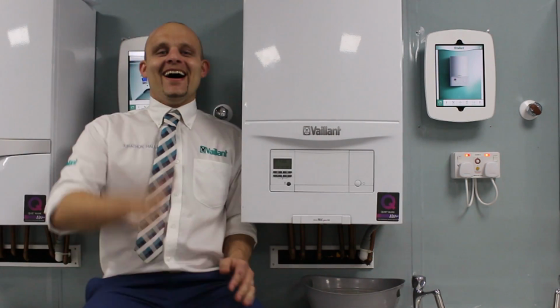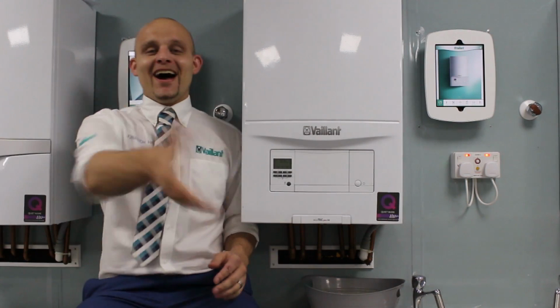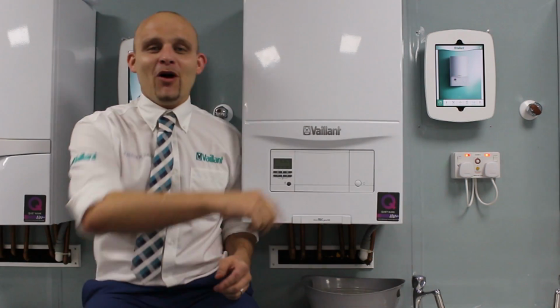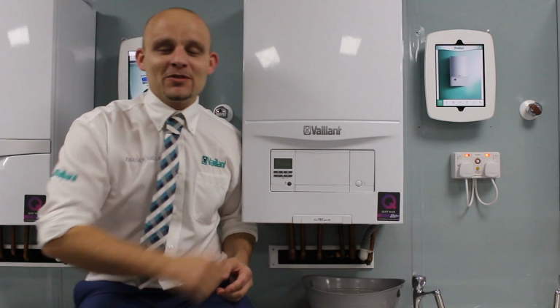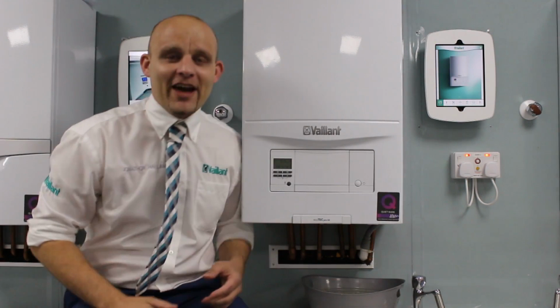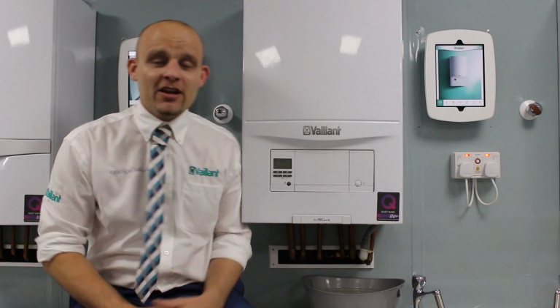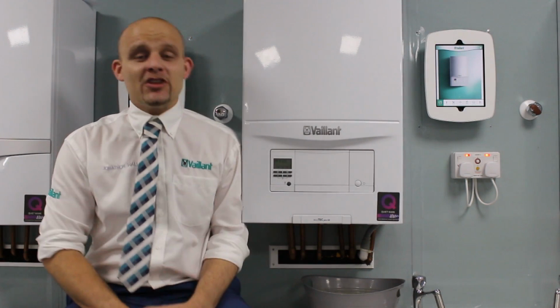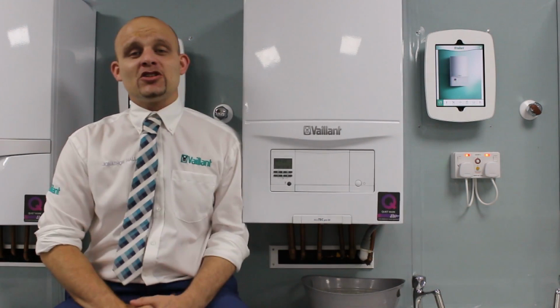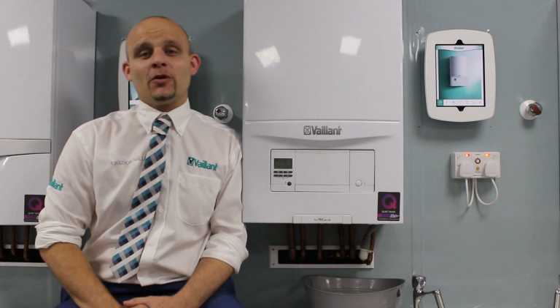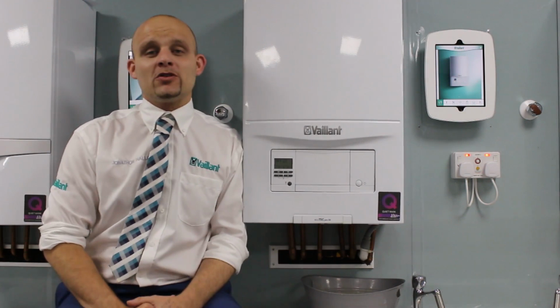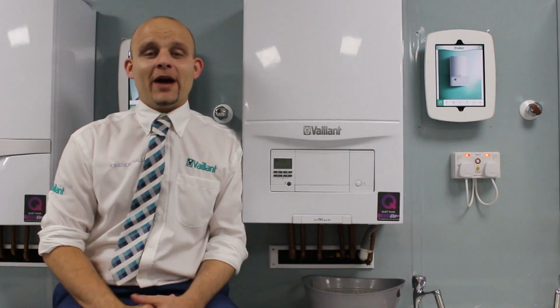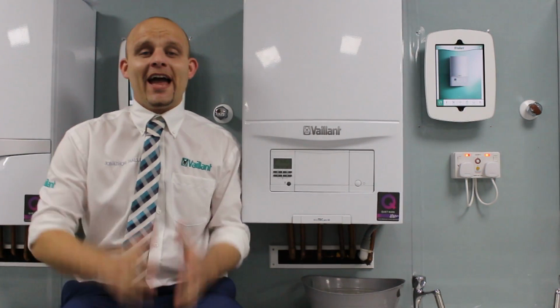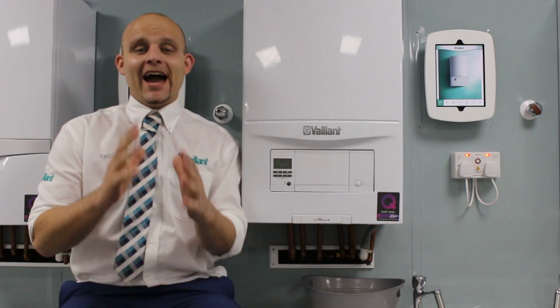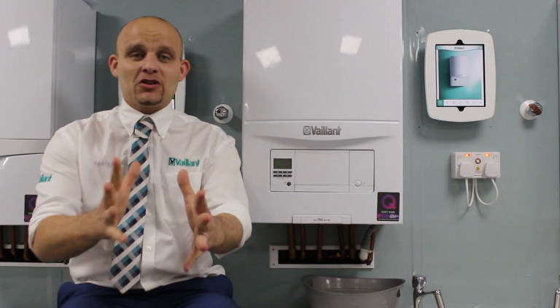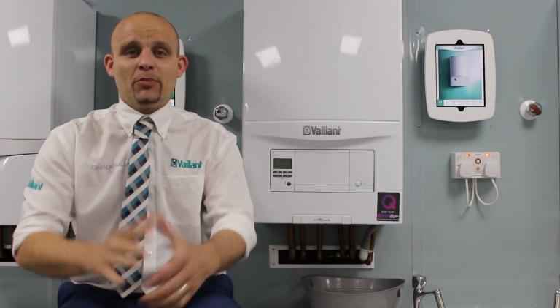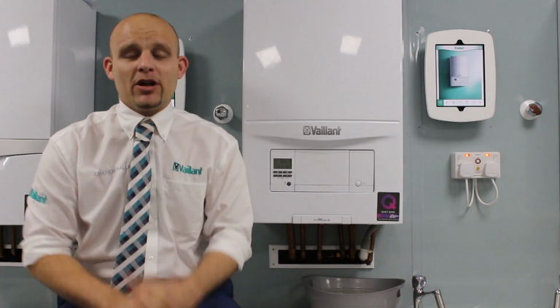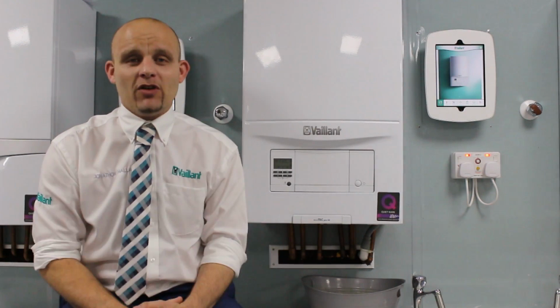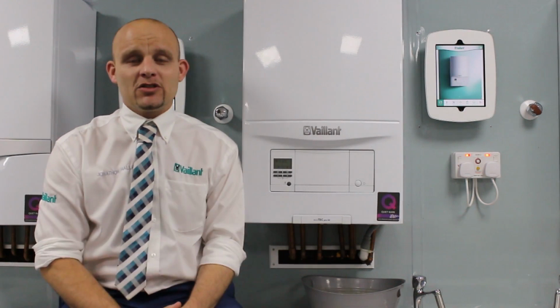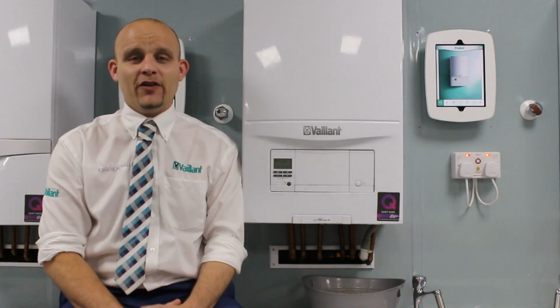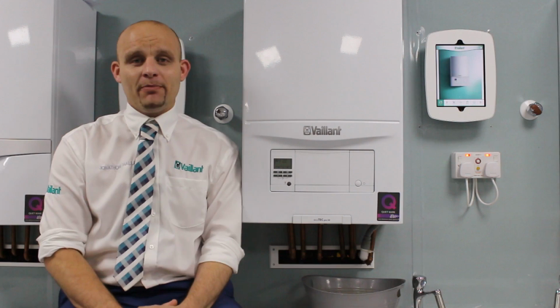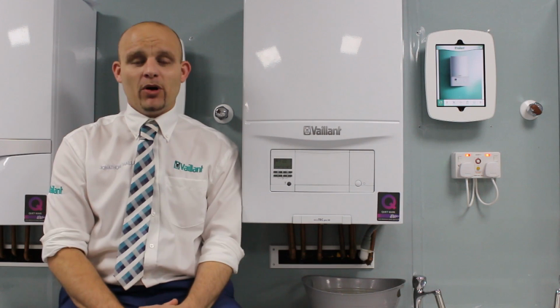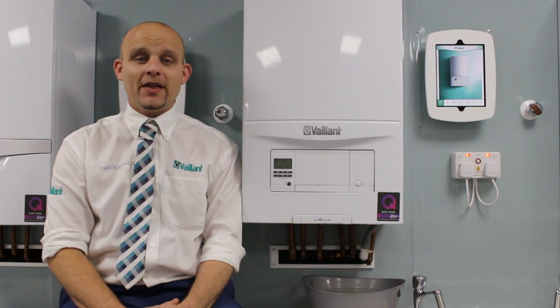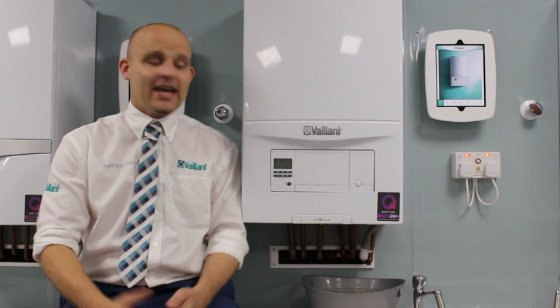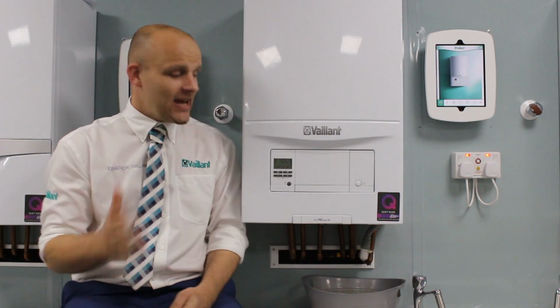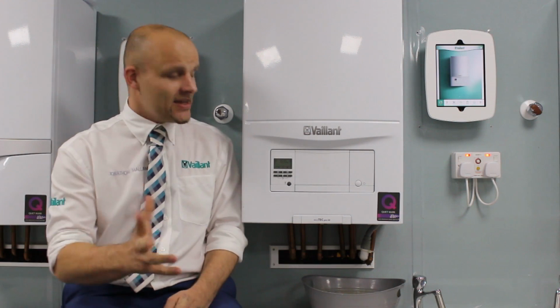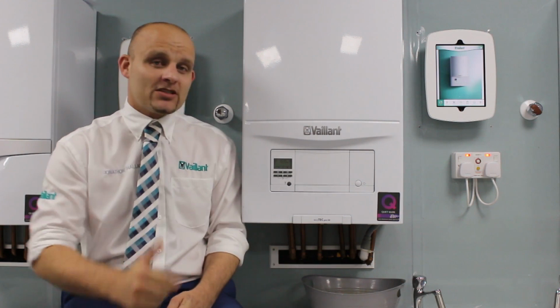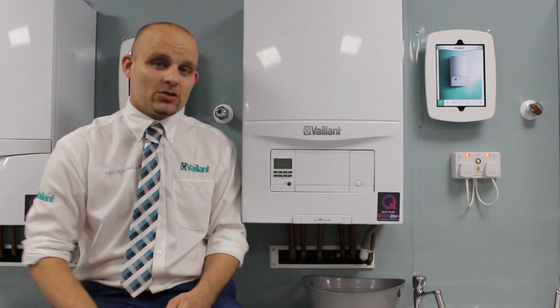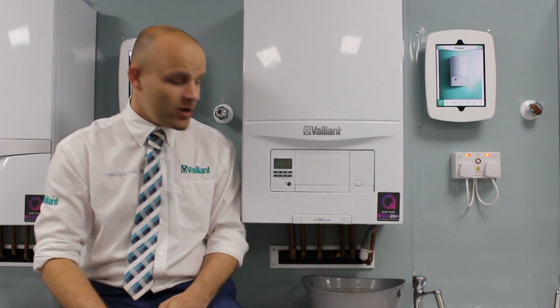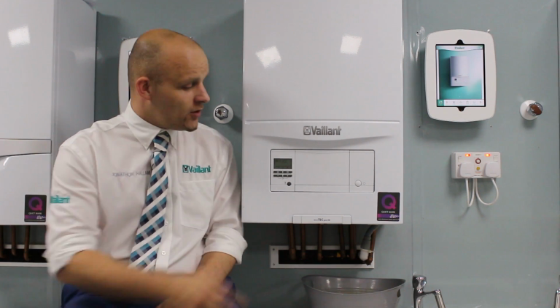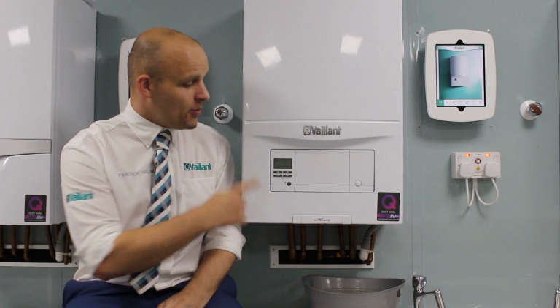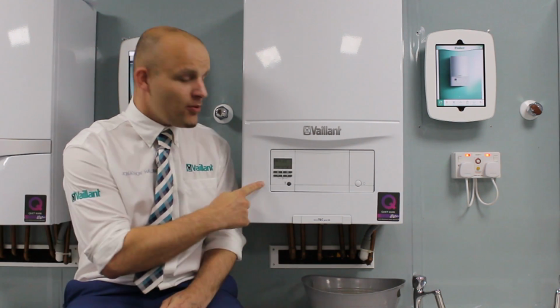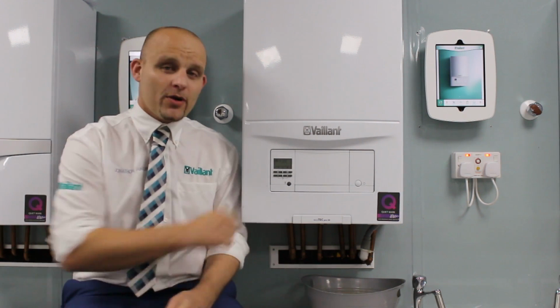Hi, welcome to Vaillant. In this tutorial we're going to talk about how to repressurise your Vaillant boiler. In this tutorial we've got a pro.